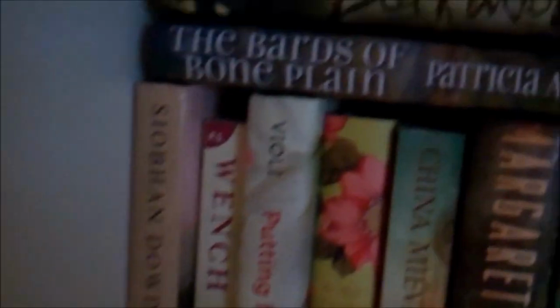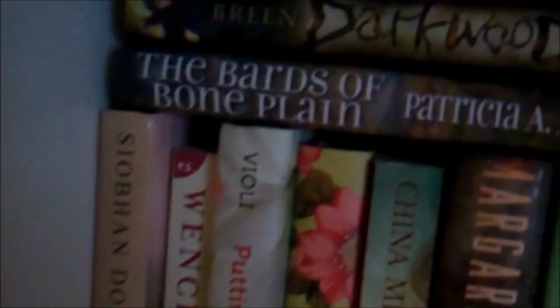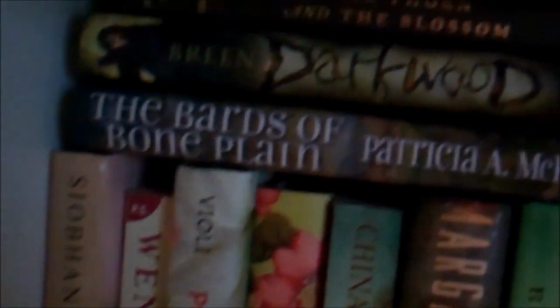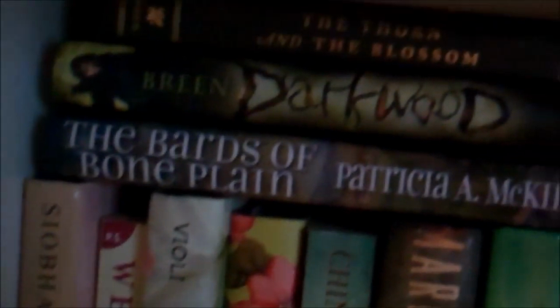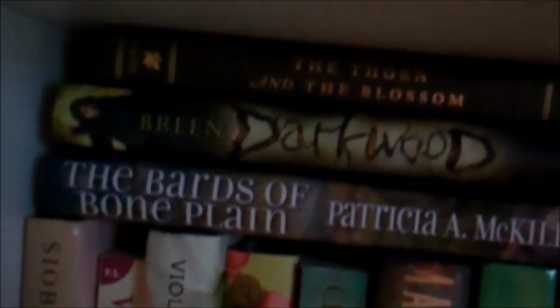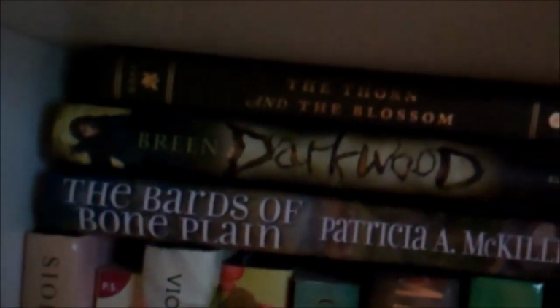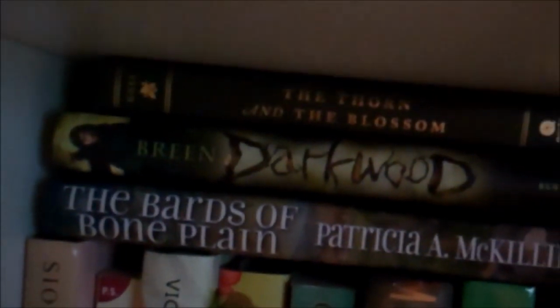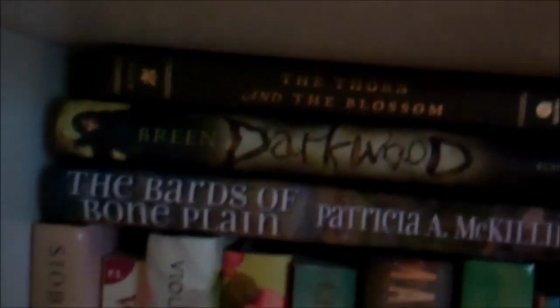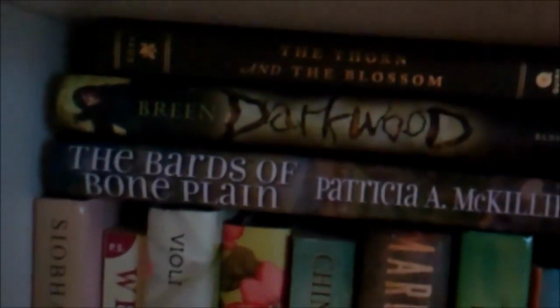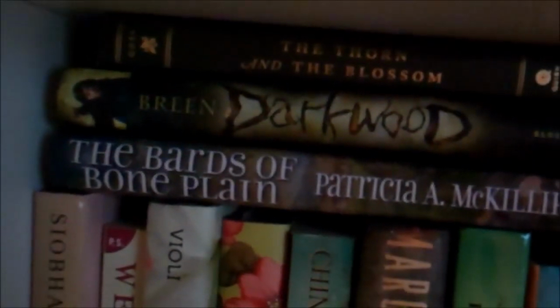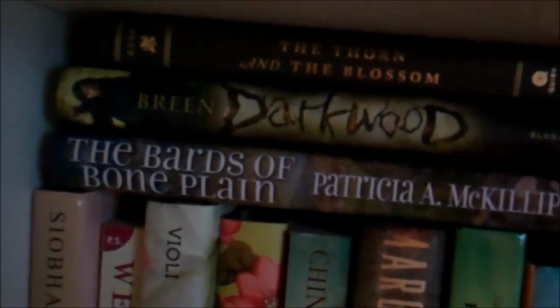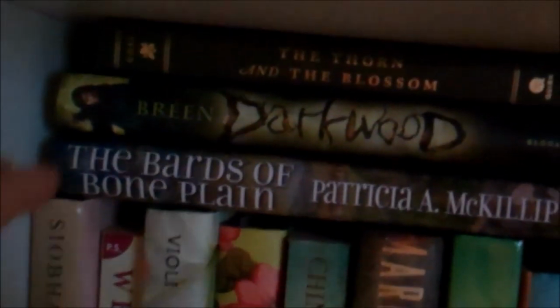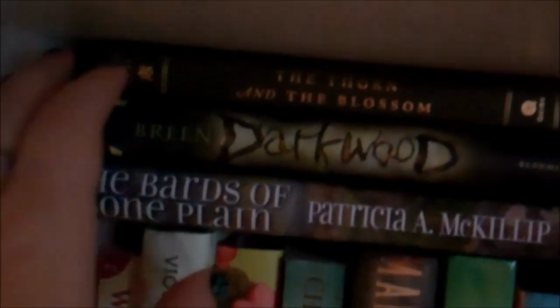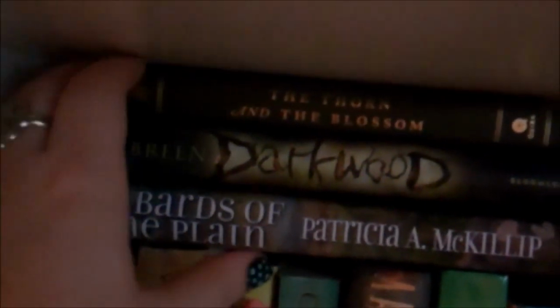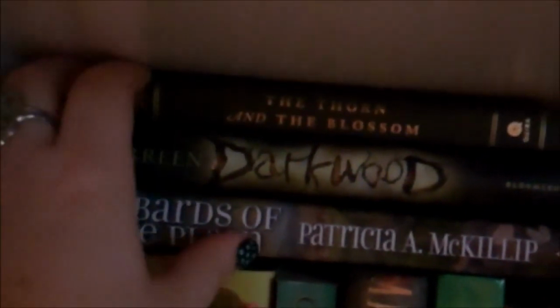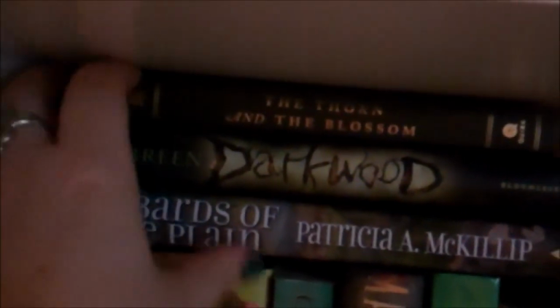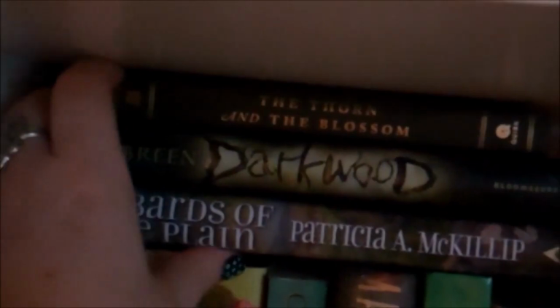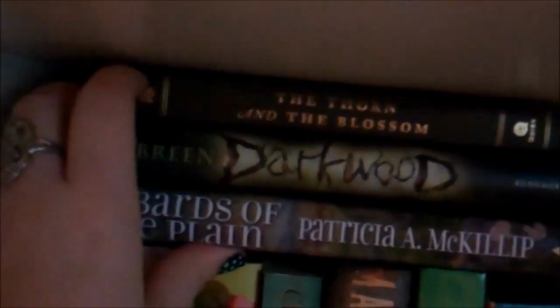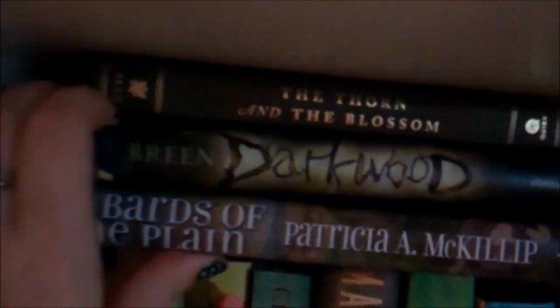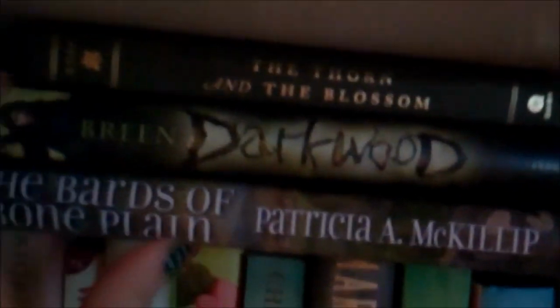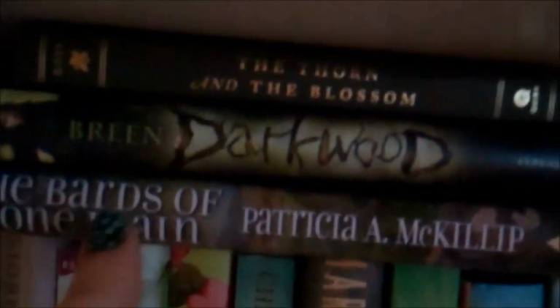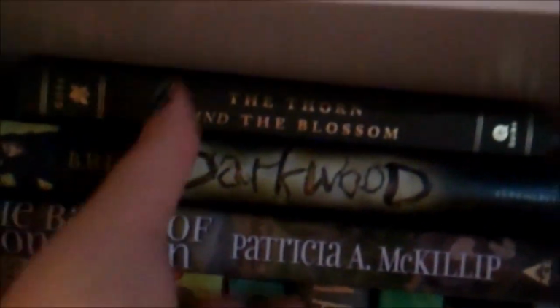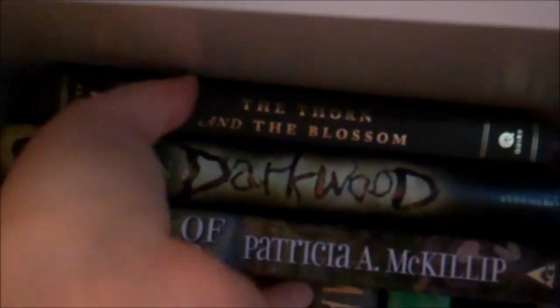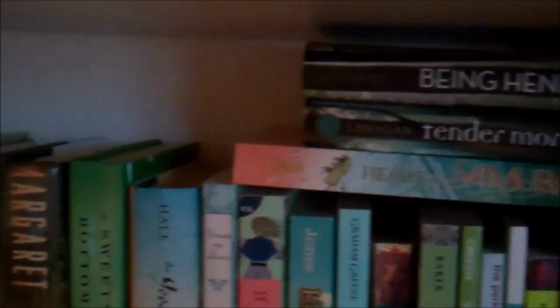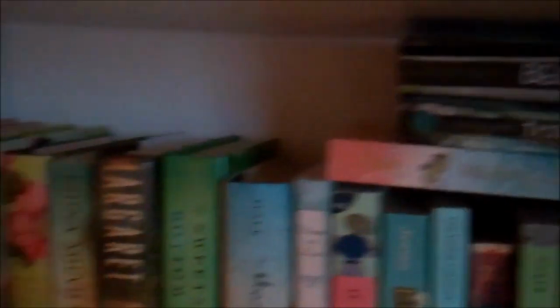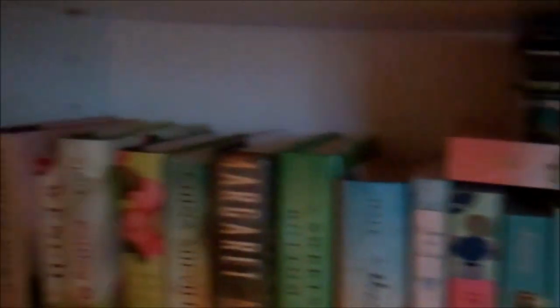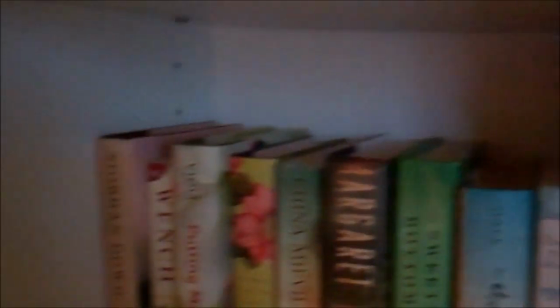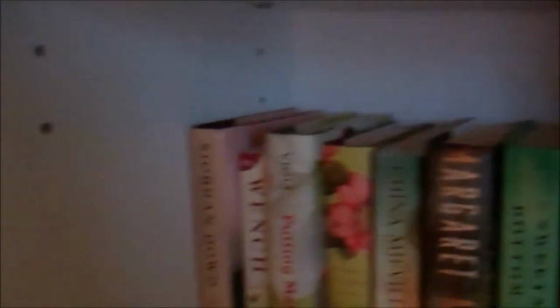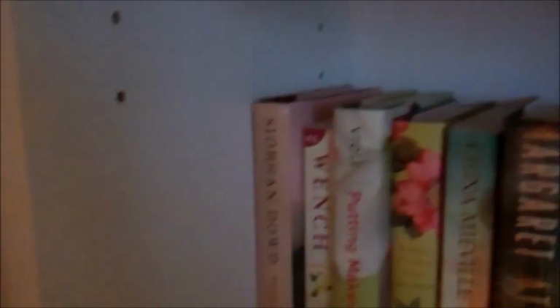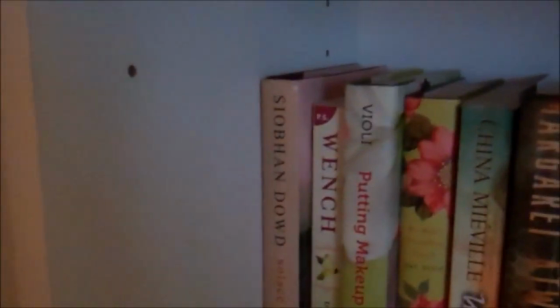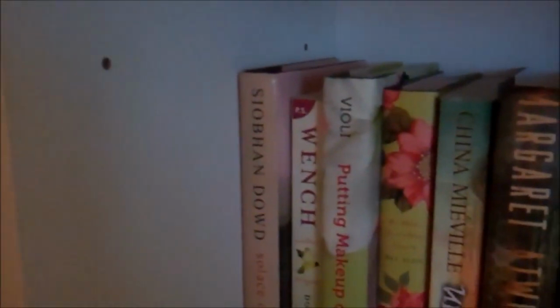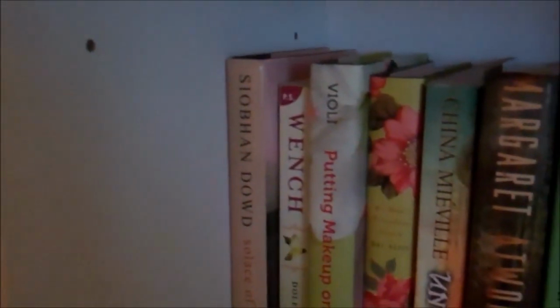On top we have some books stacked too, so I'm going to get those out of there — just set those to the side for a minute.